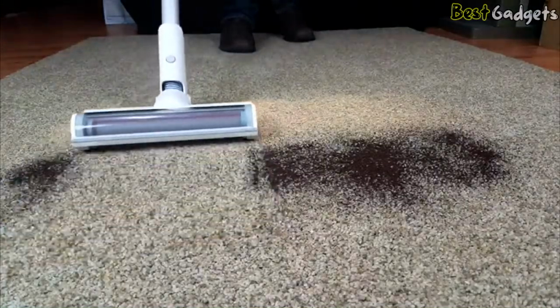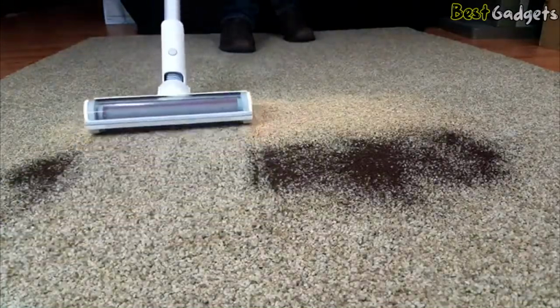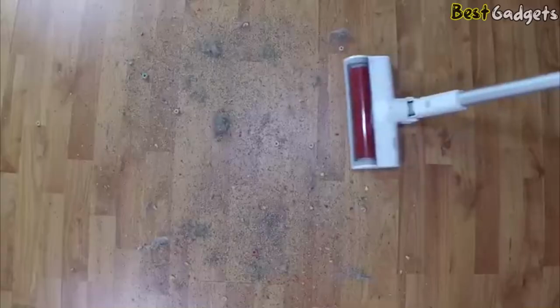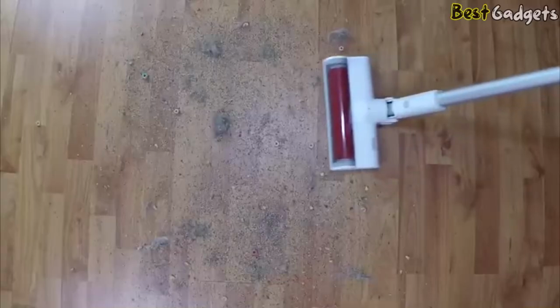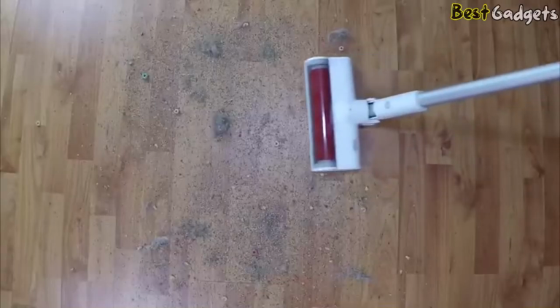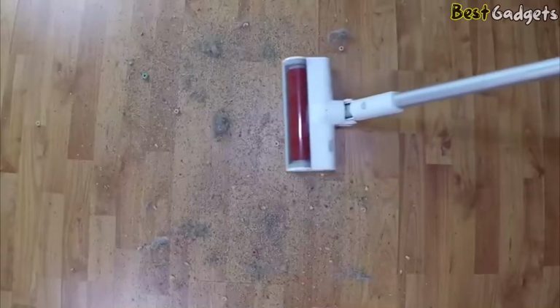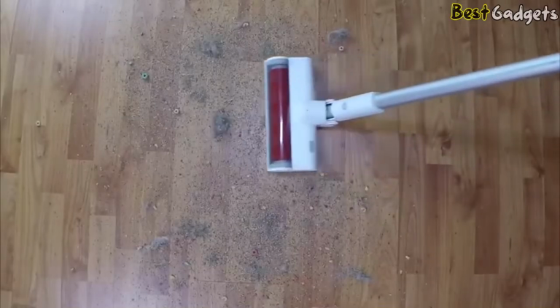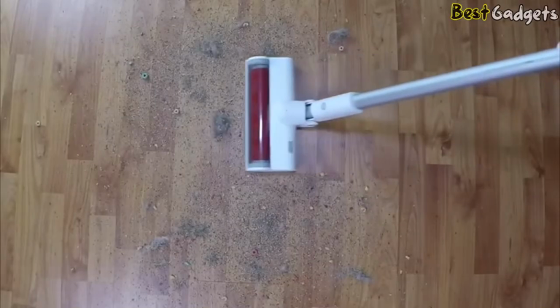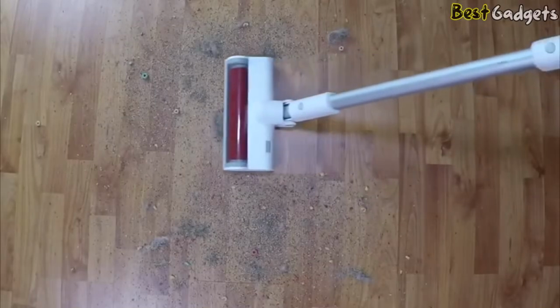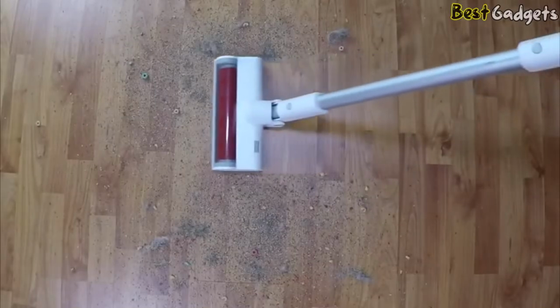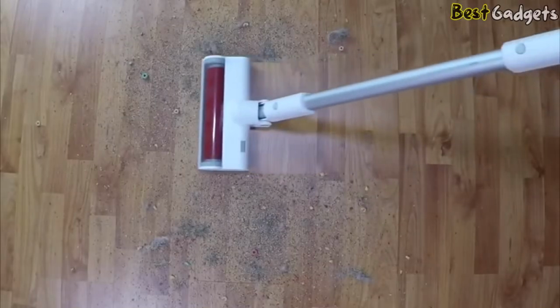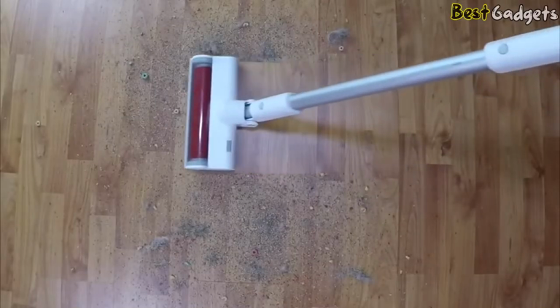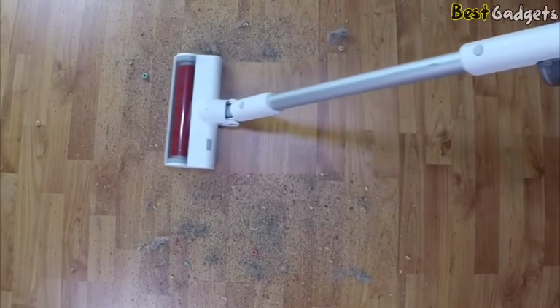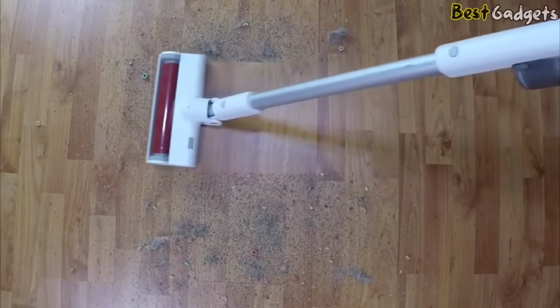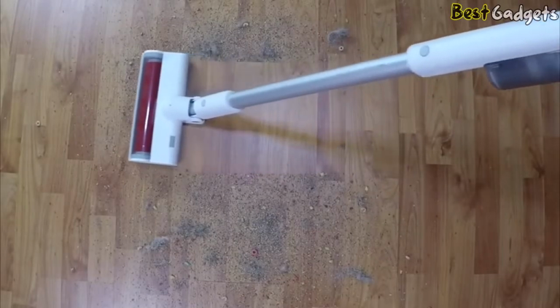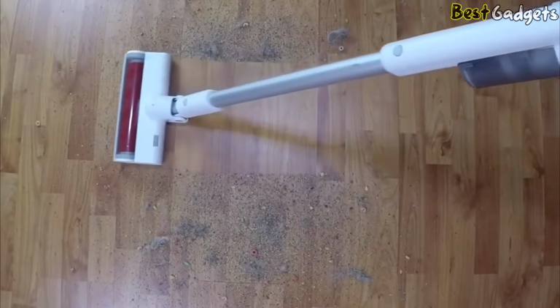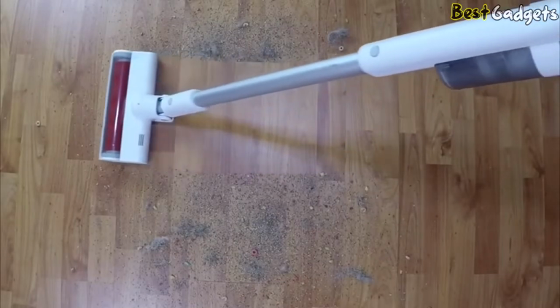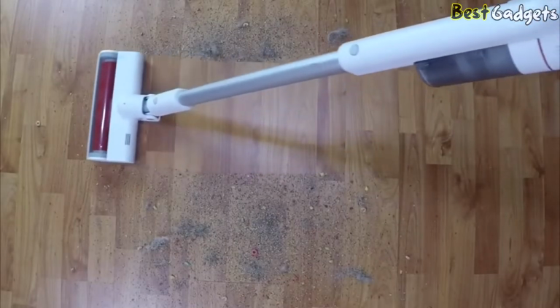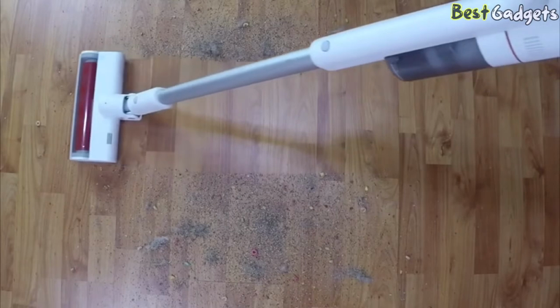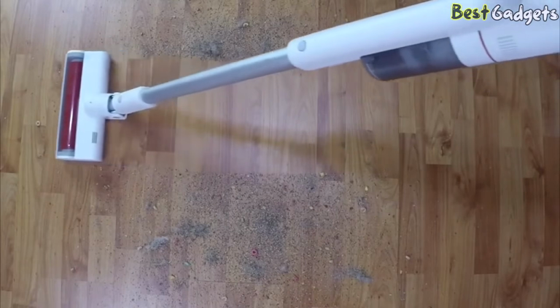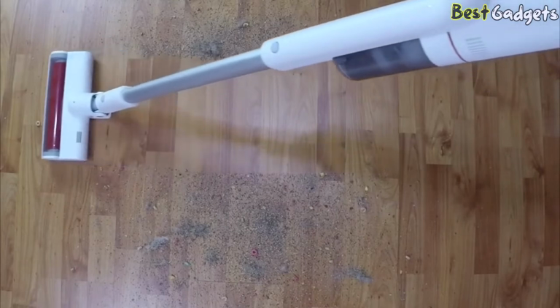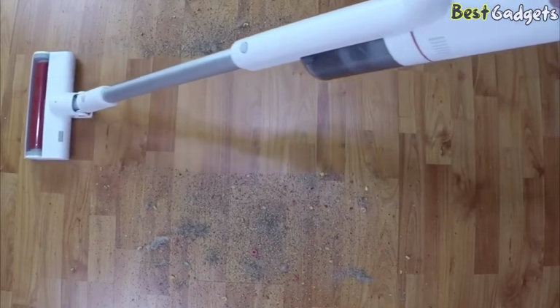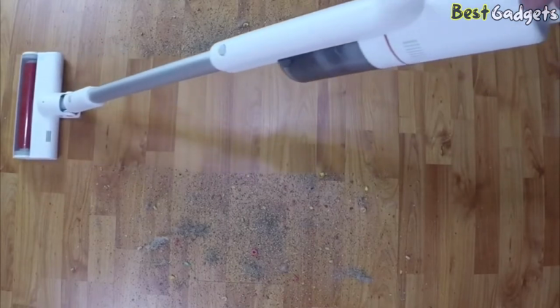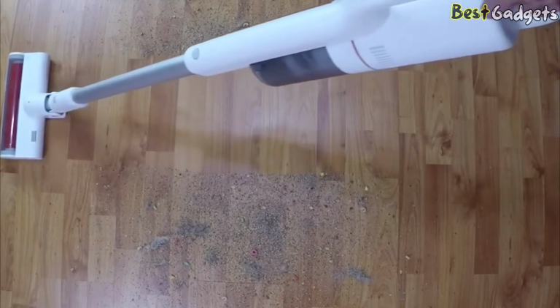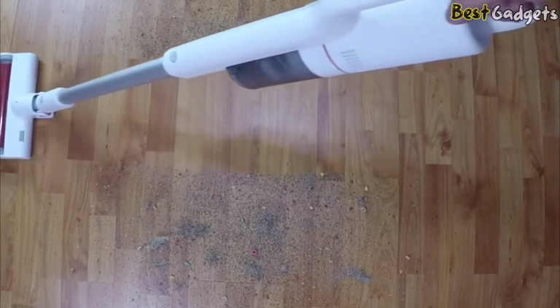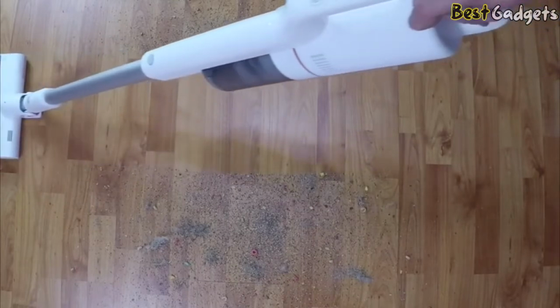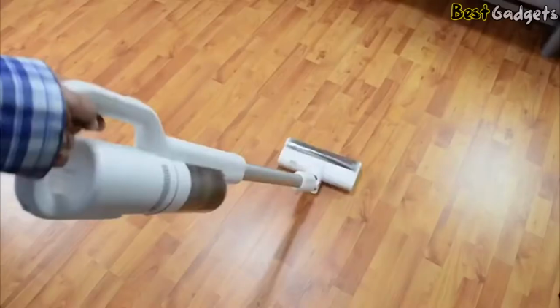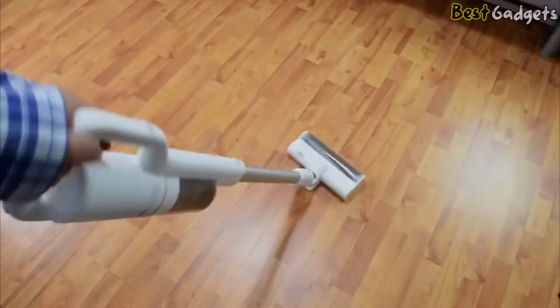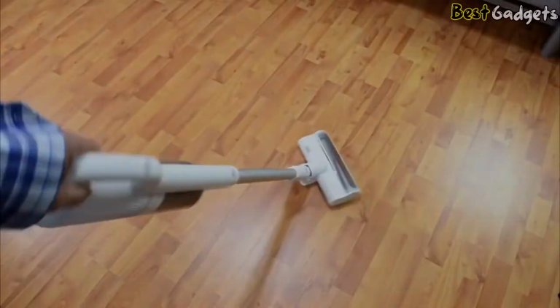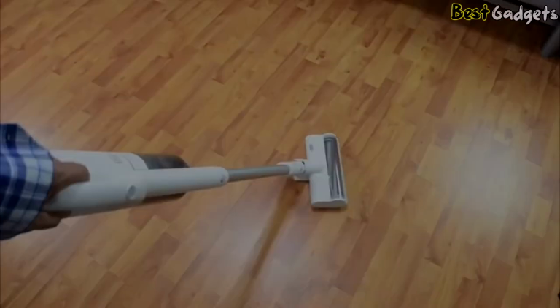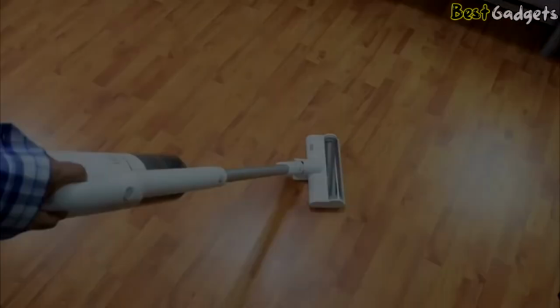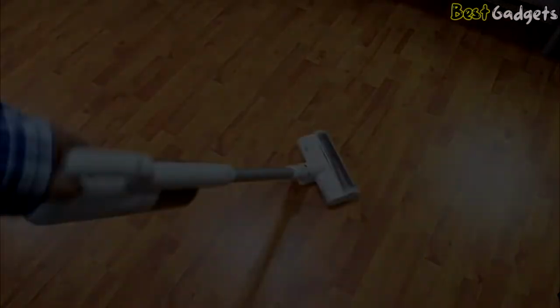The ROIDME lightweight cordless vacuum can excellently meet various household cleaning demands — stairs, window sills, sofas, beds, desks, curtains, cars, RVs, and more.